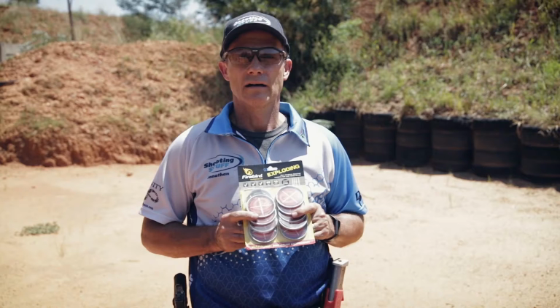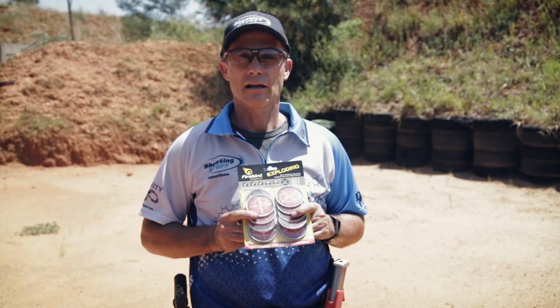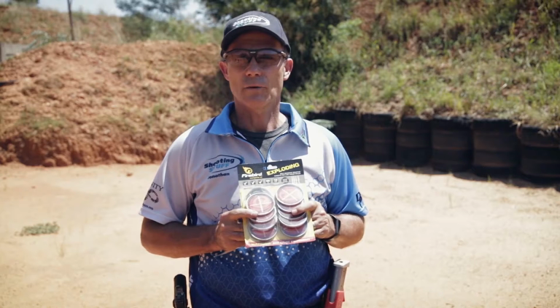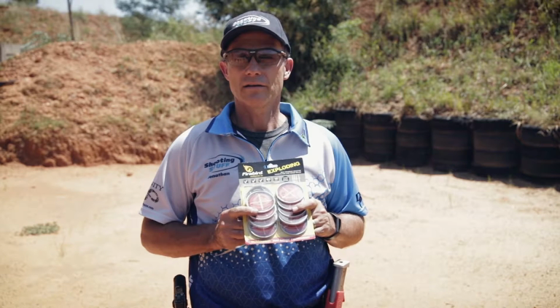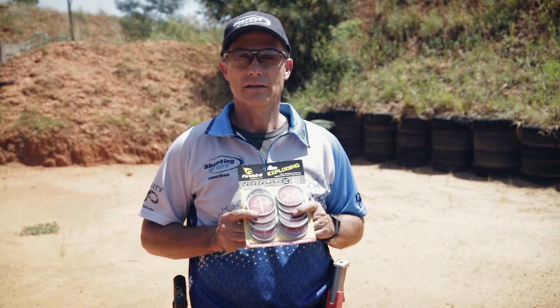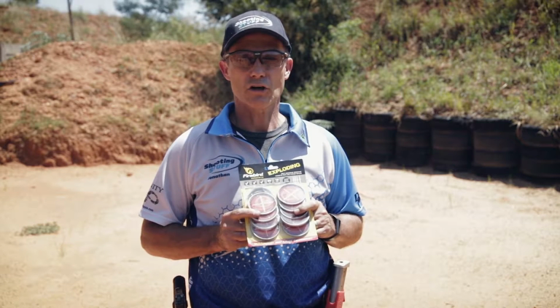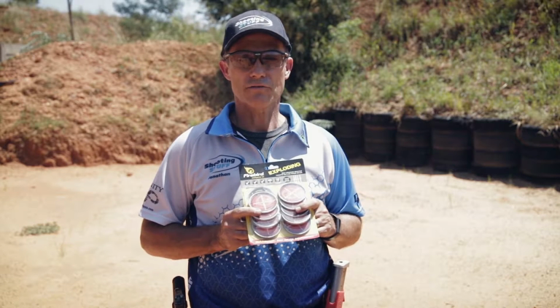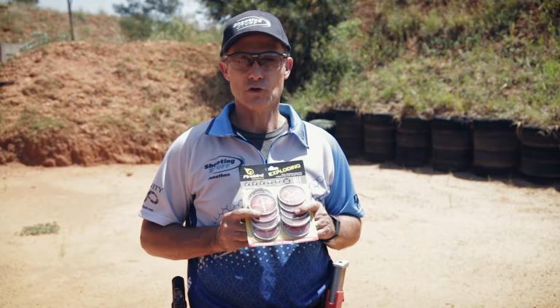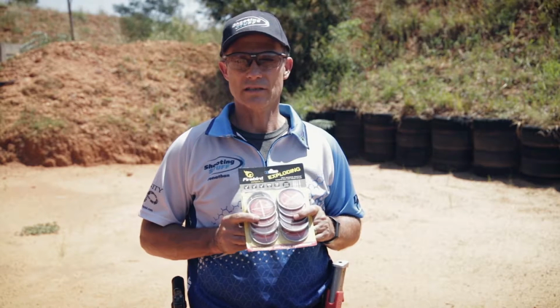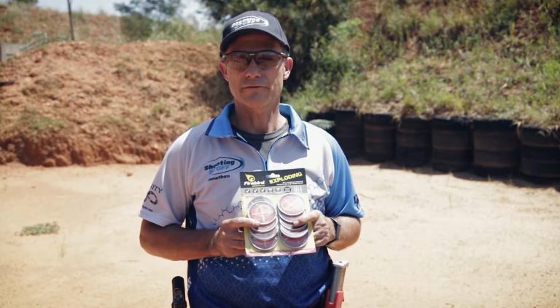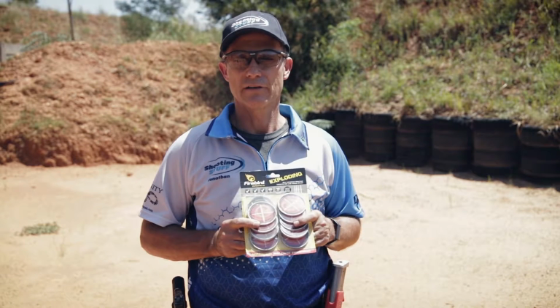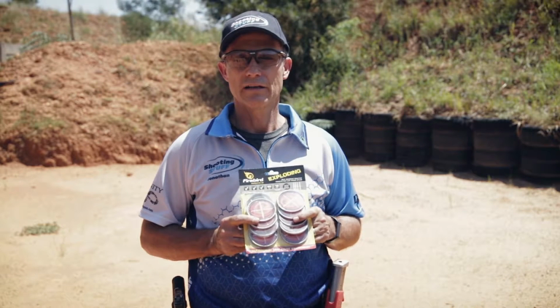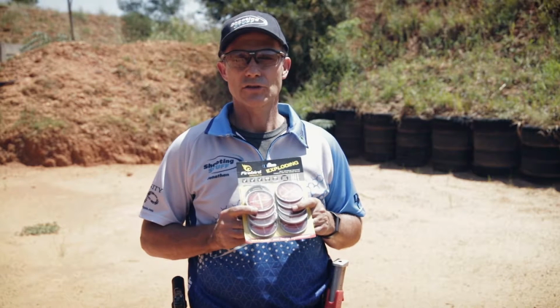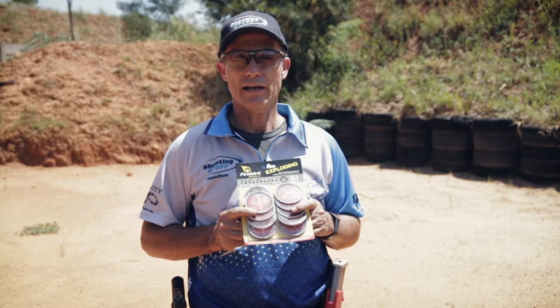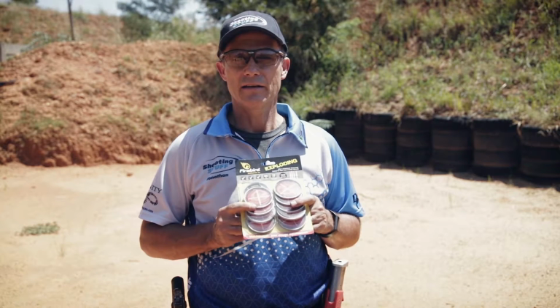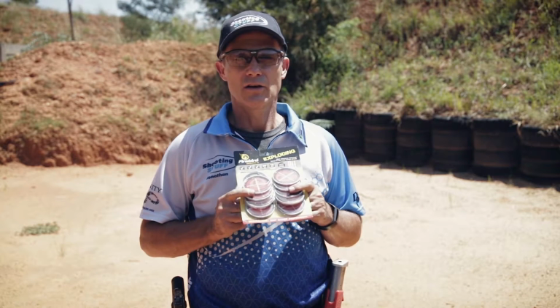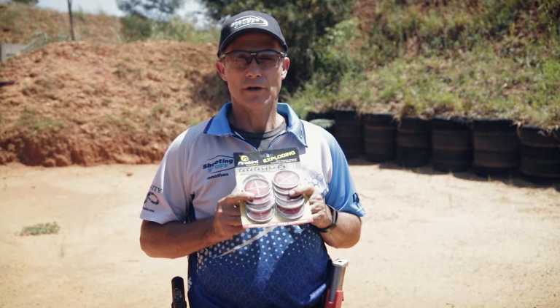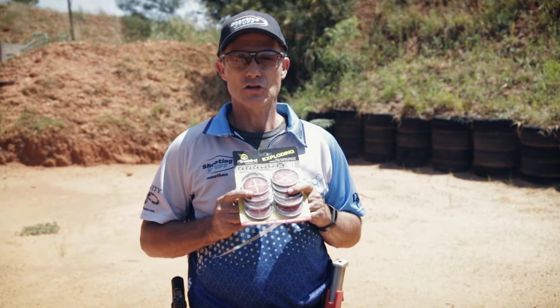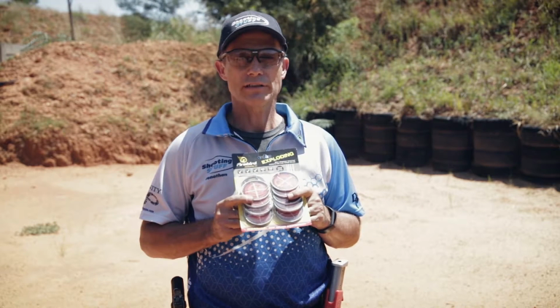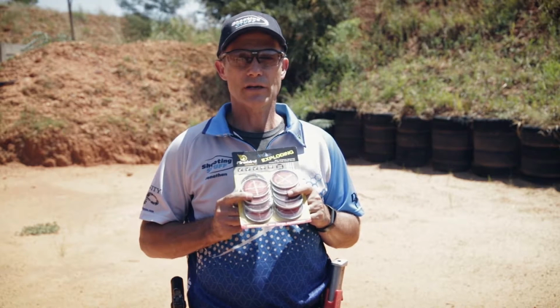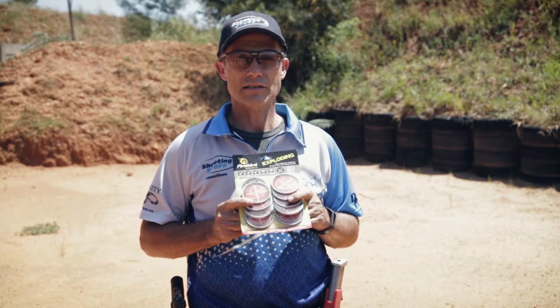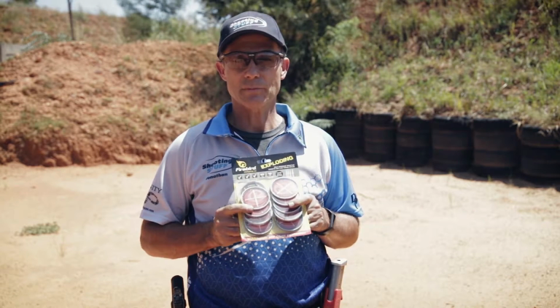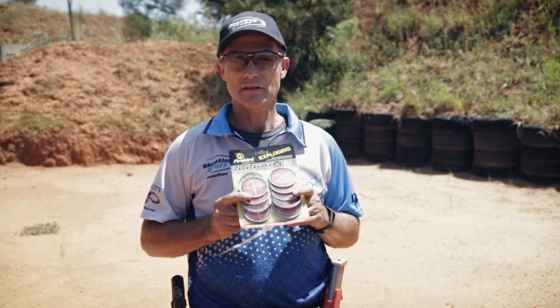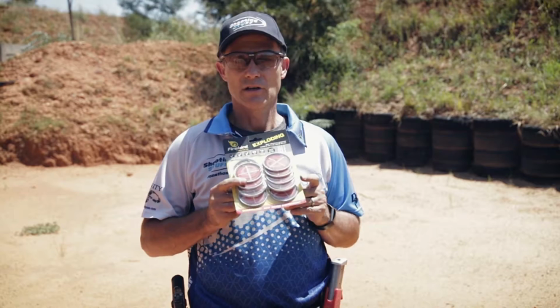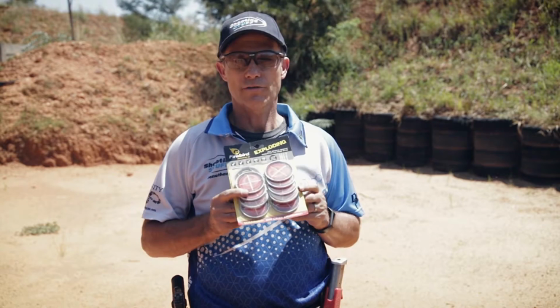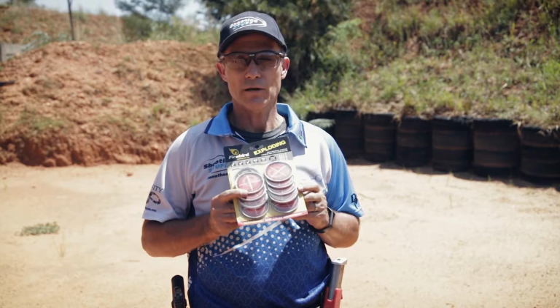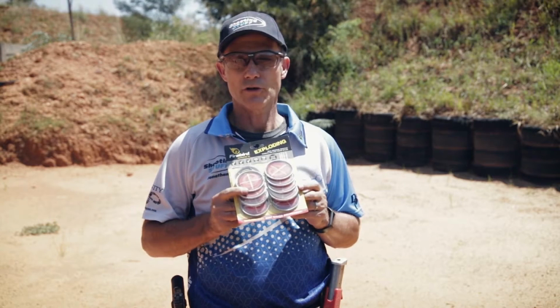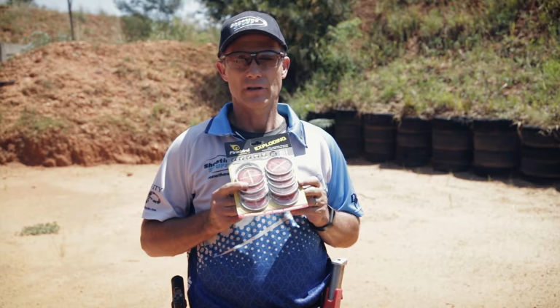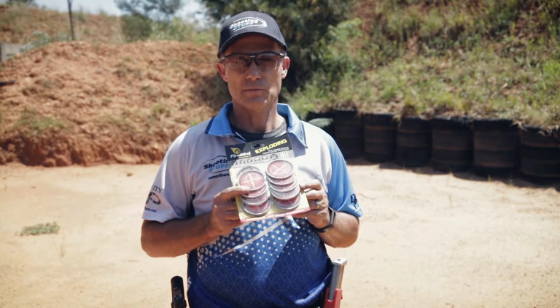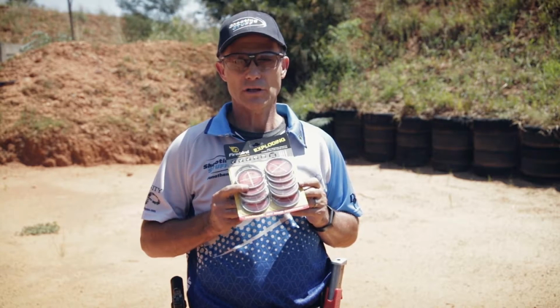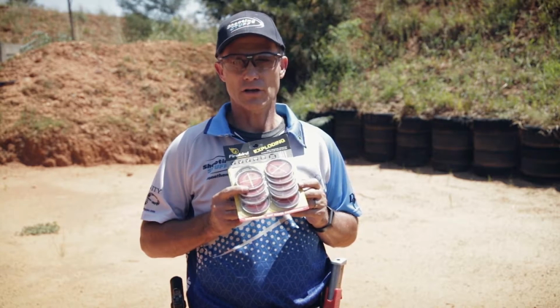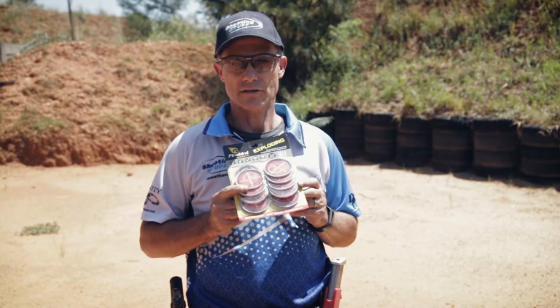Hello everyone, it's Jonathan from Shooting Stuff. Today we're going to generate a bit of excitement with Firebird Exploding Targets.